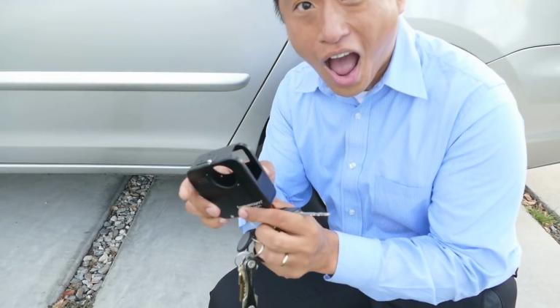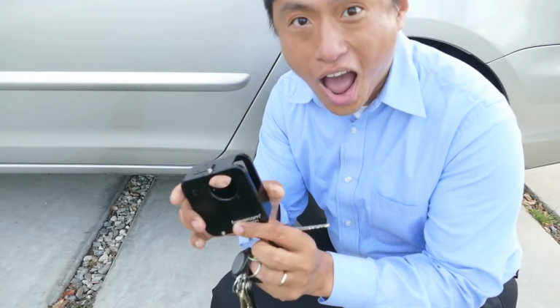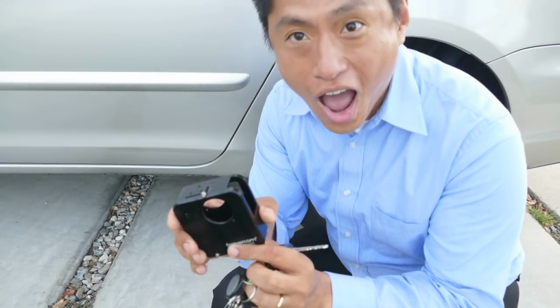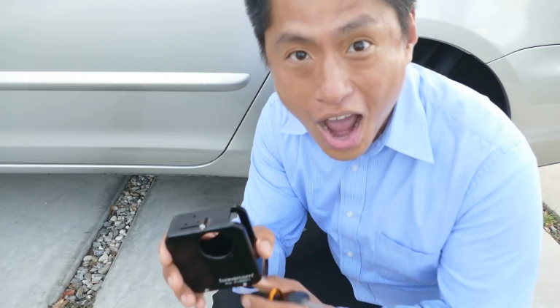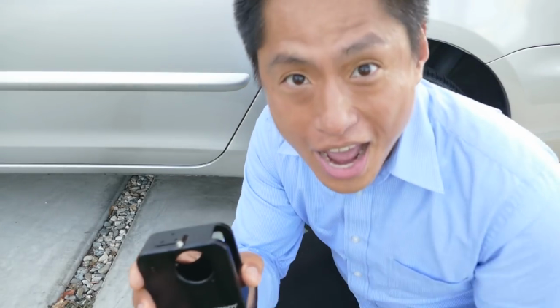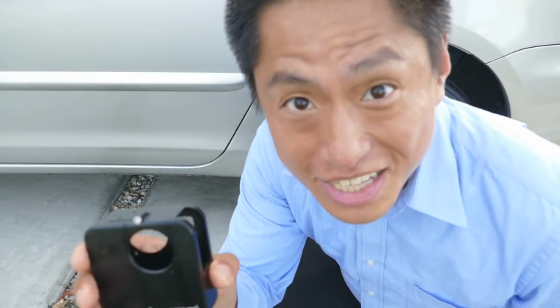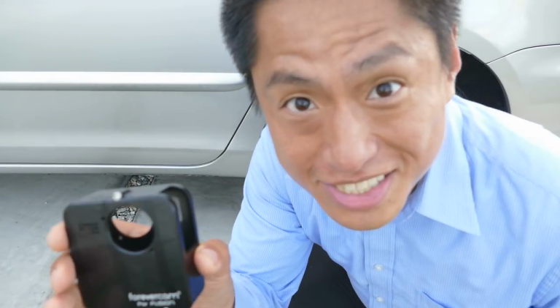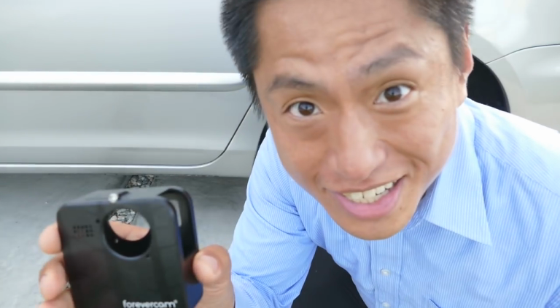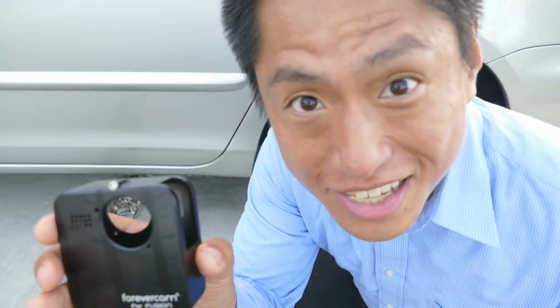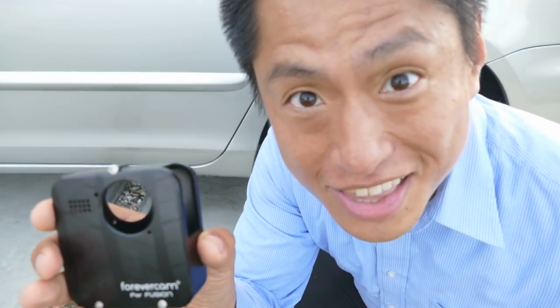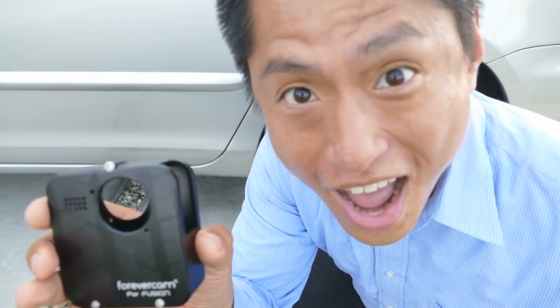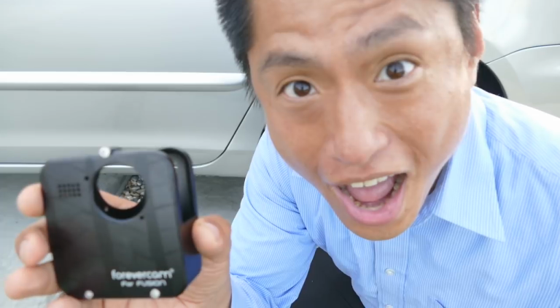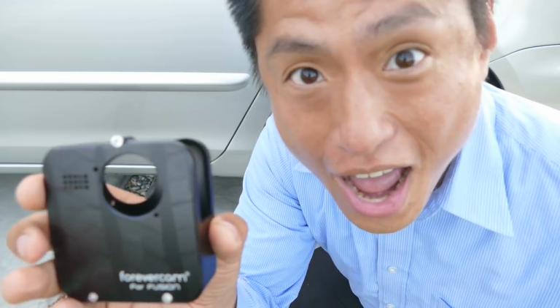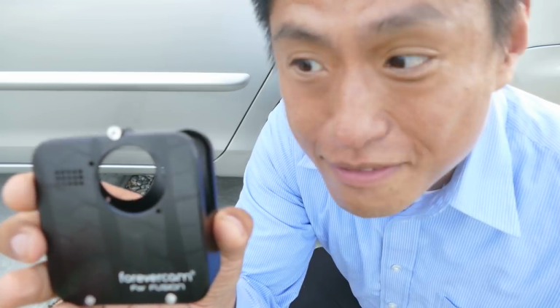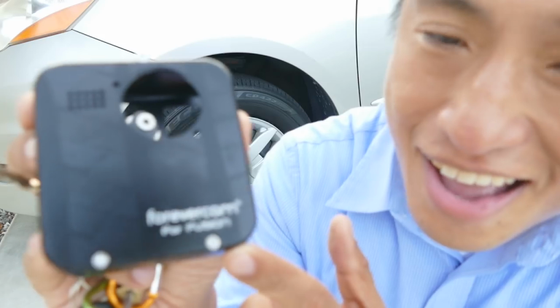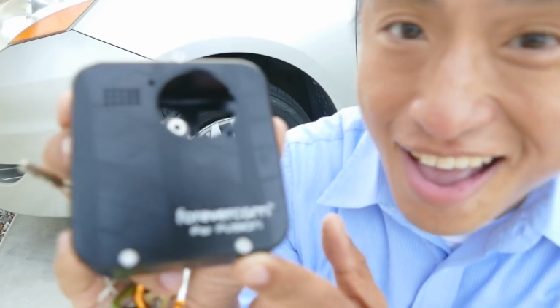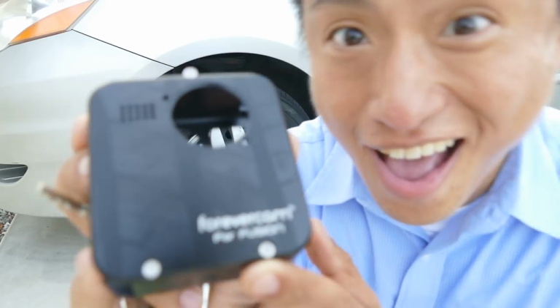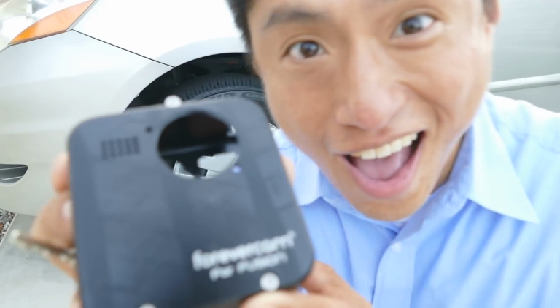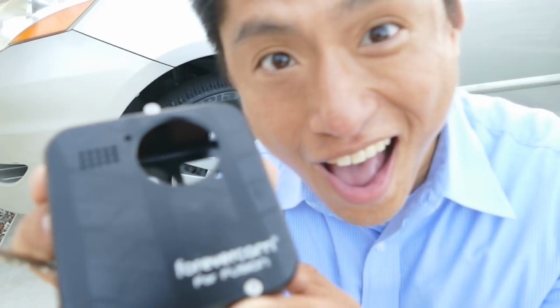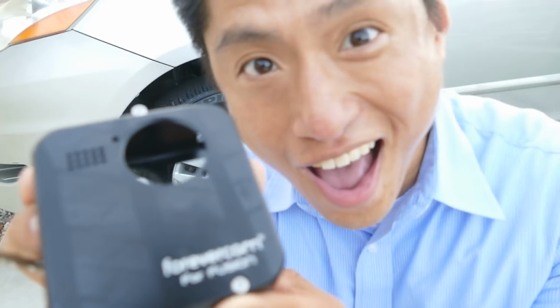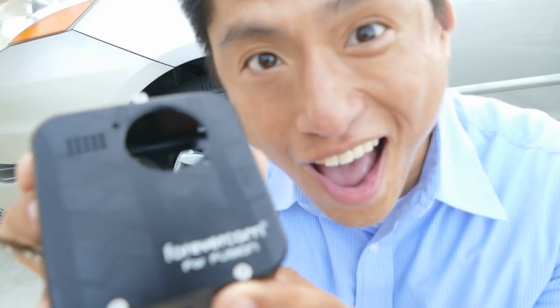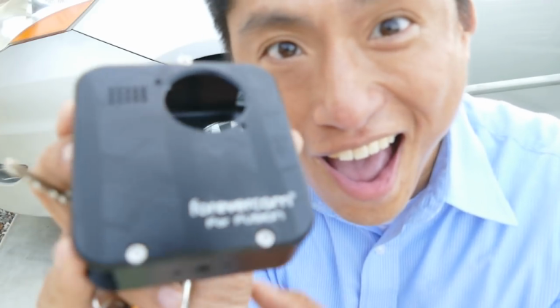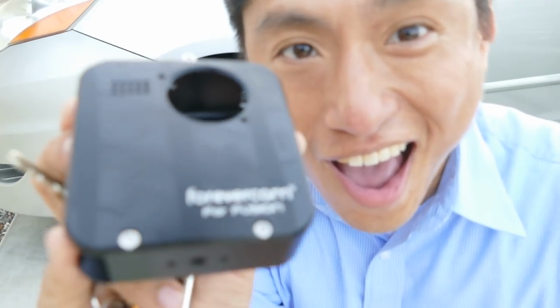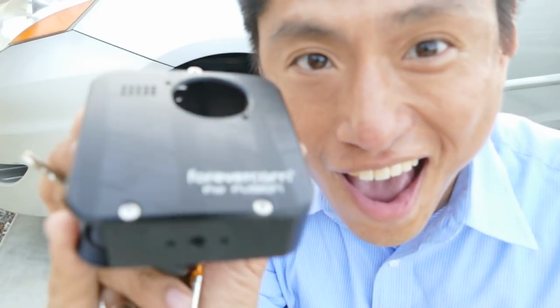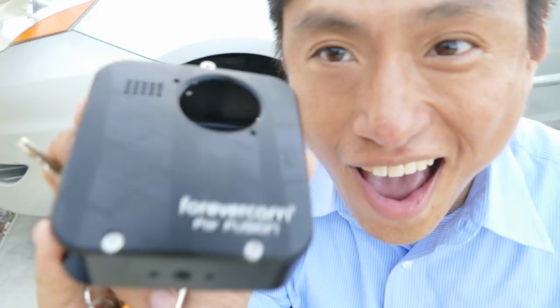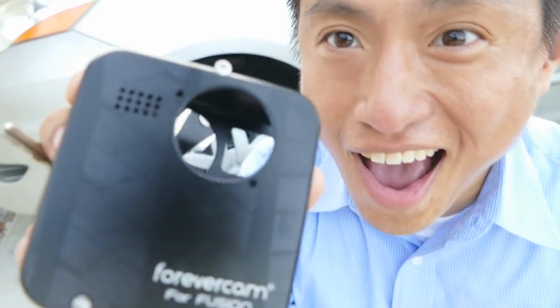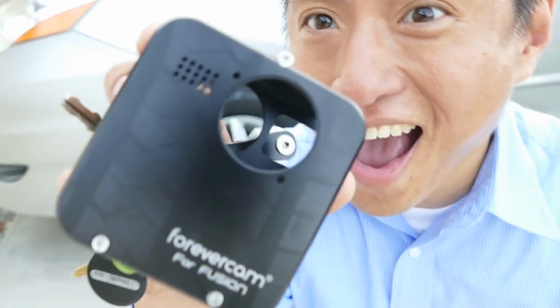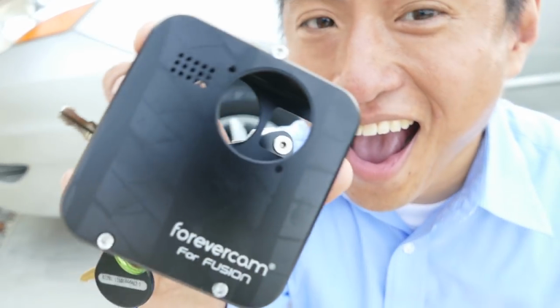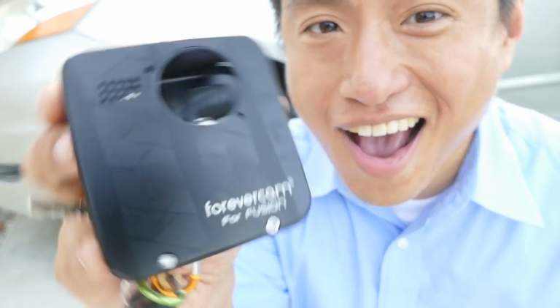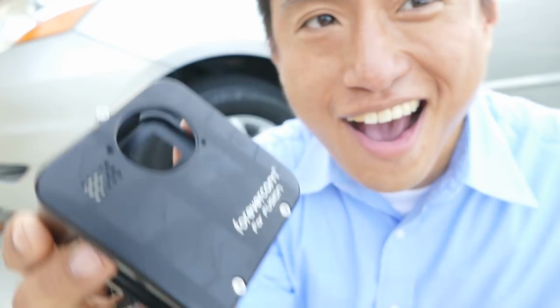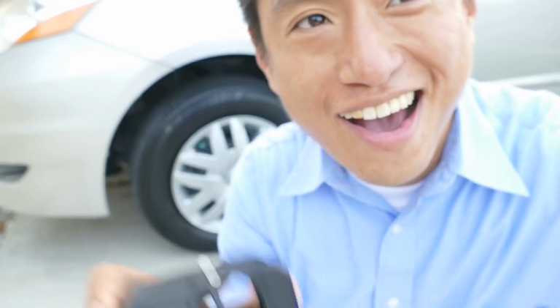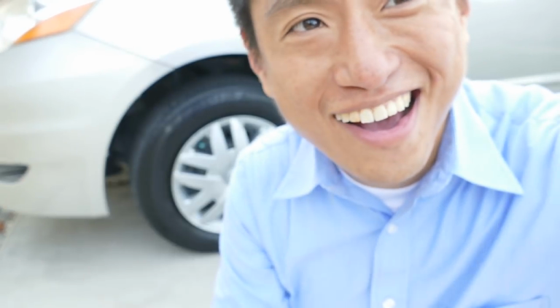It's still alive! It's alive! It's alive!